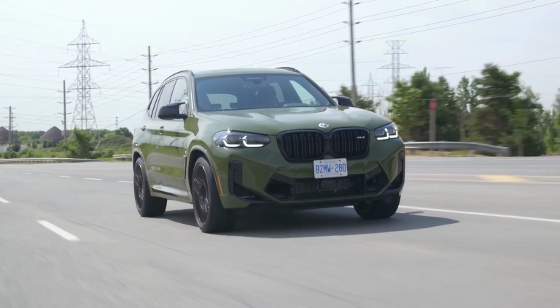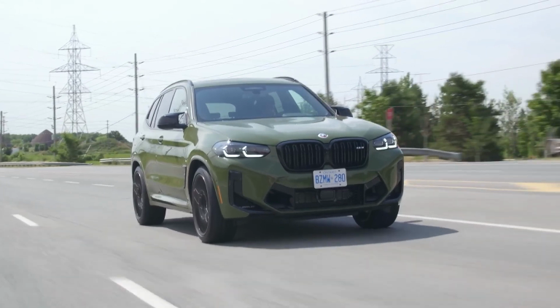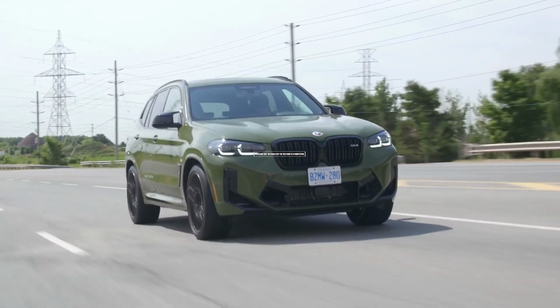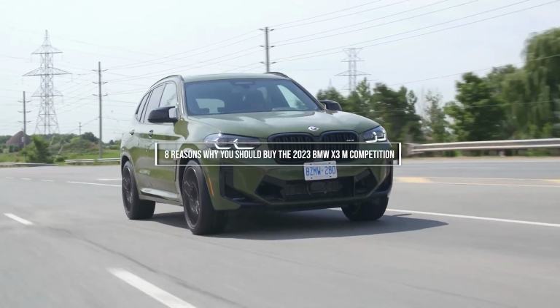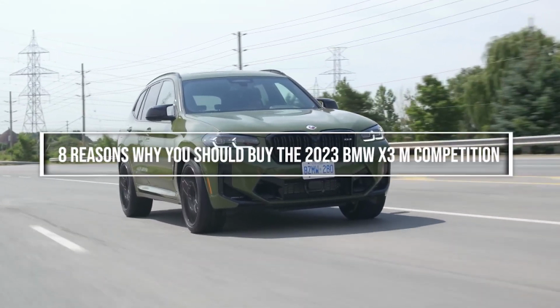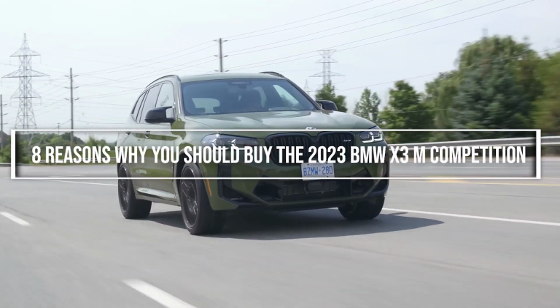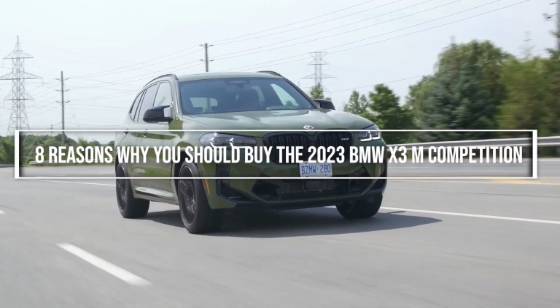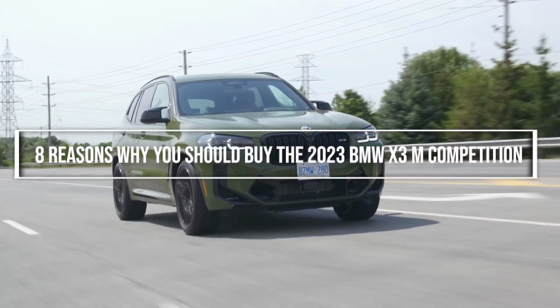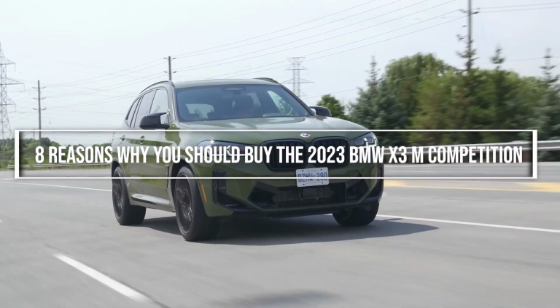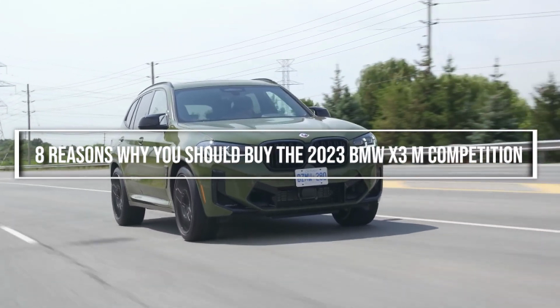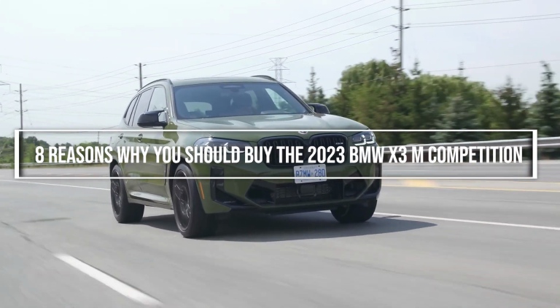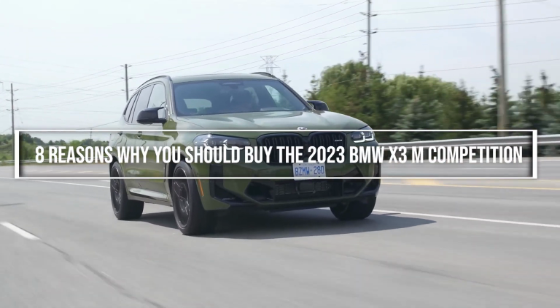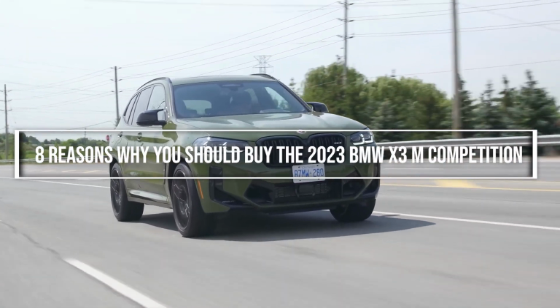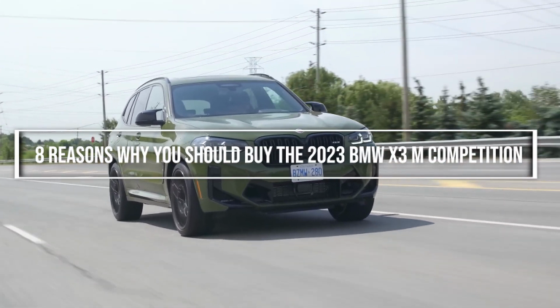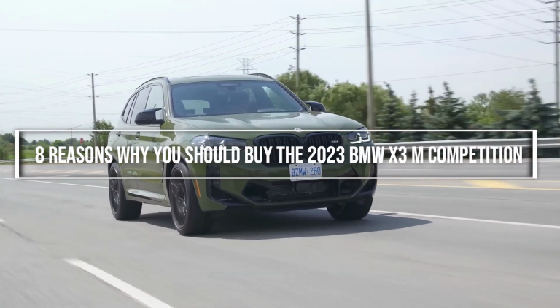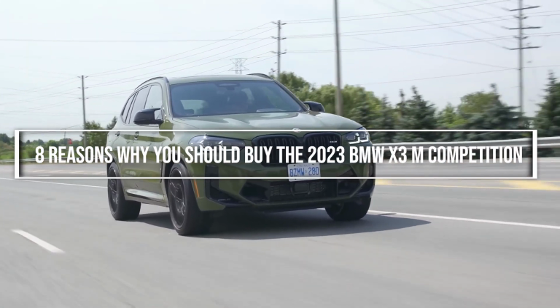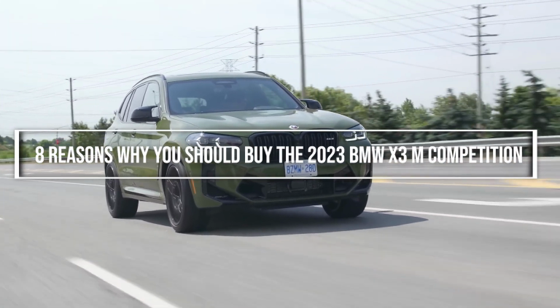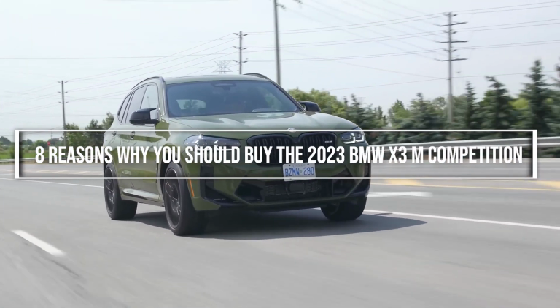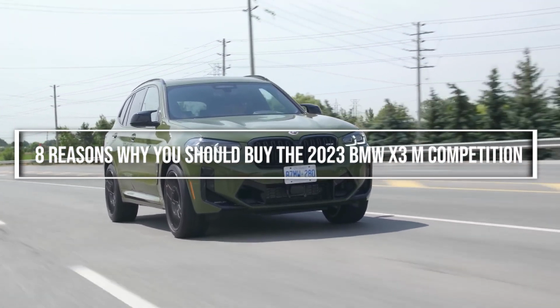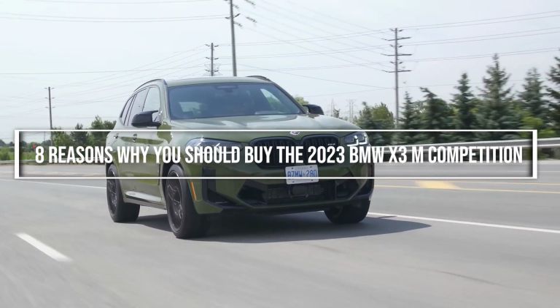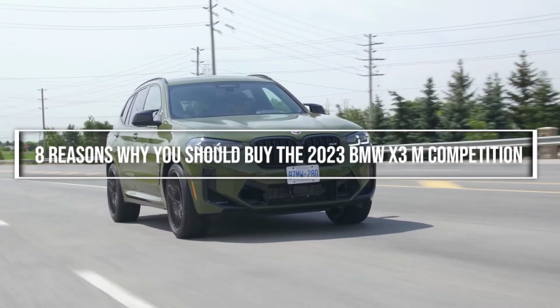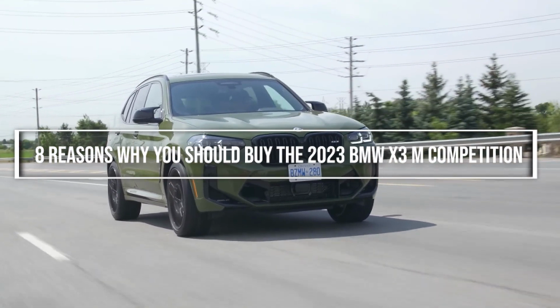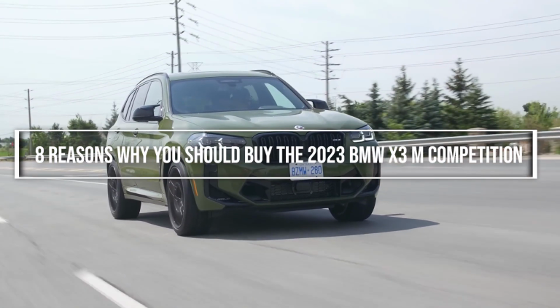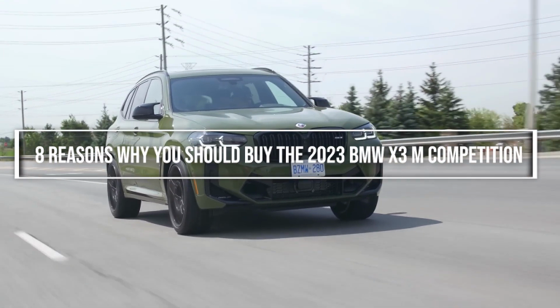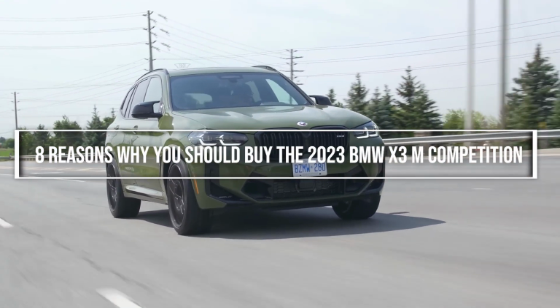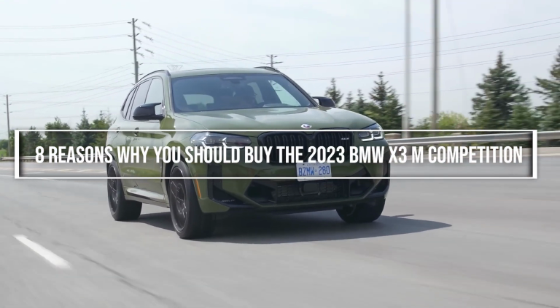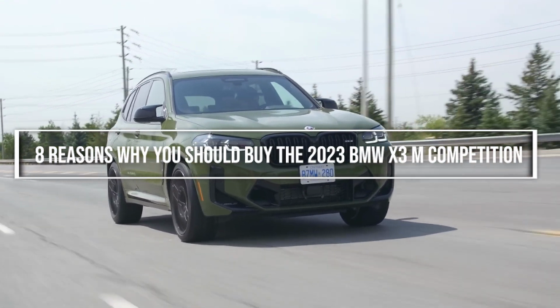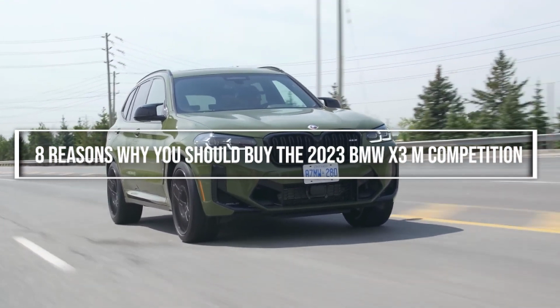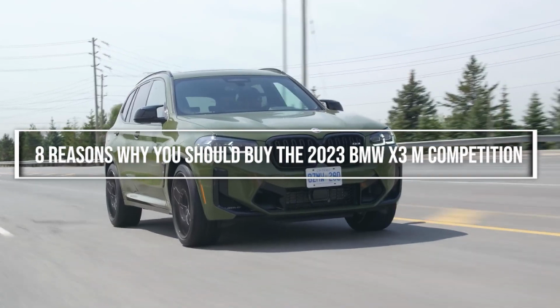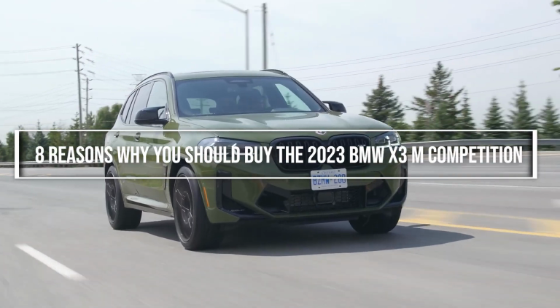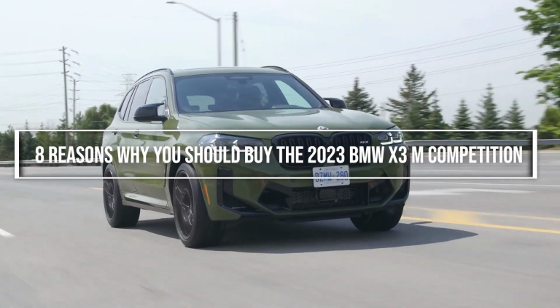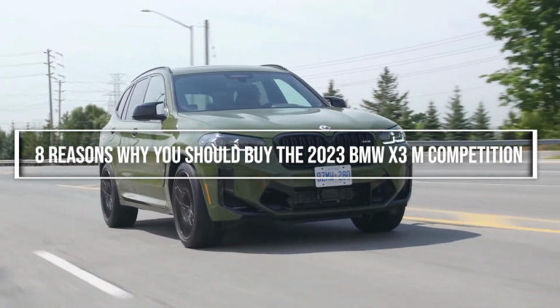Let's look at 8 reasons why you should buy the 2023 BMW X3 M Competition.